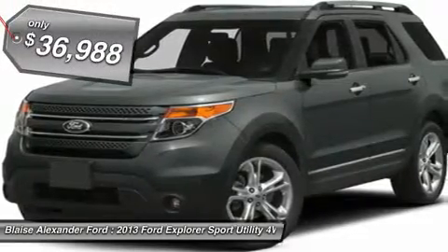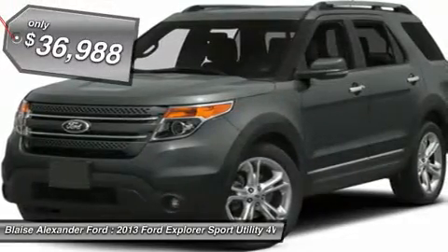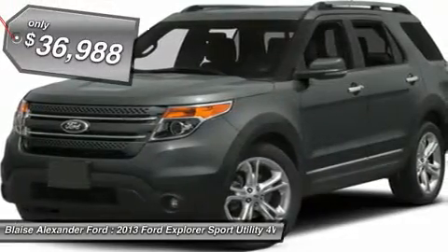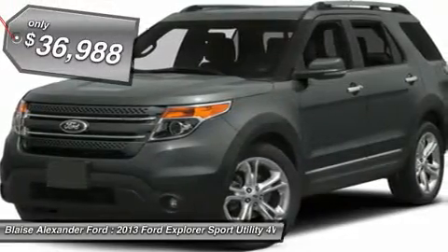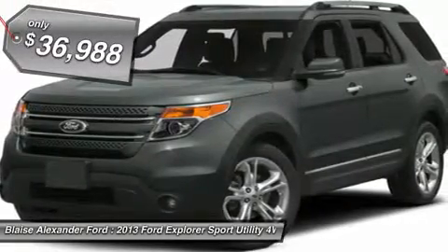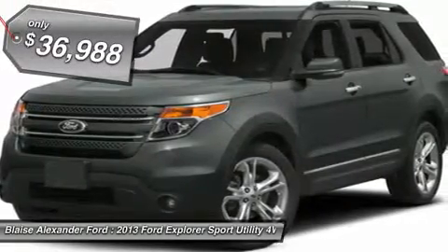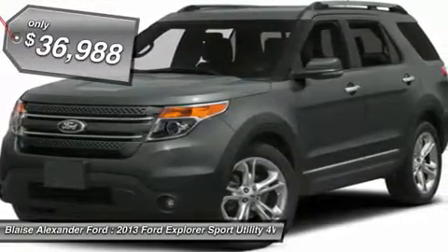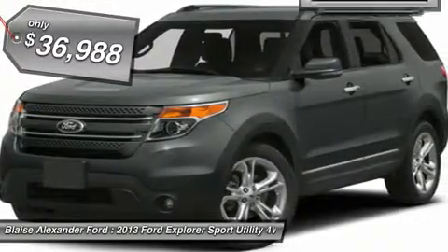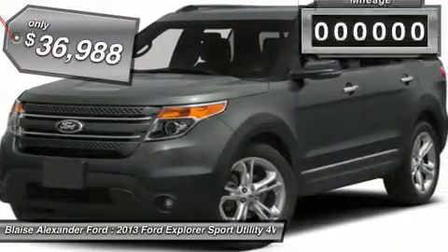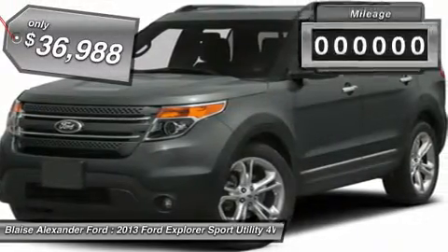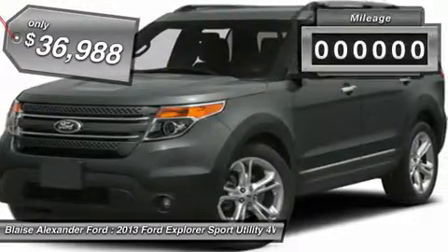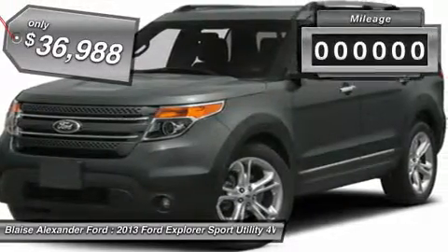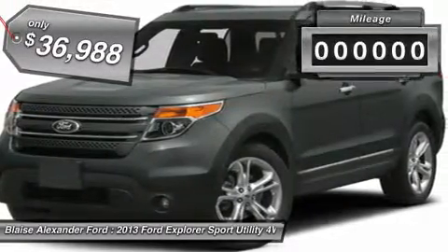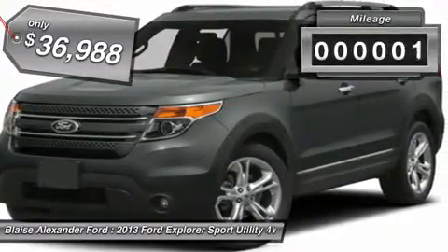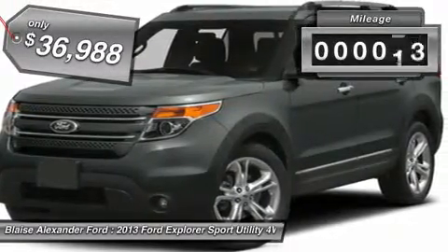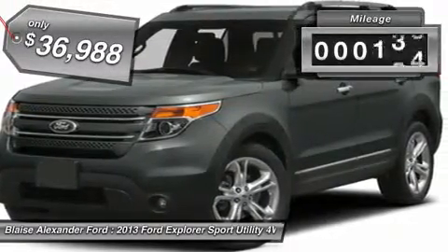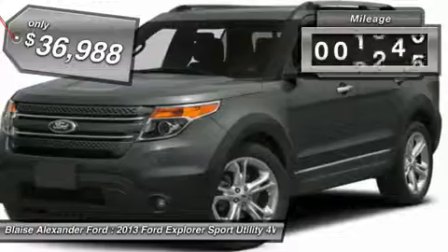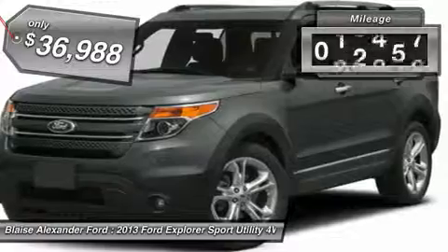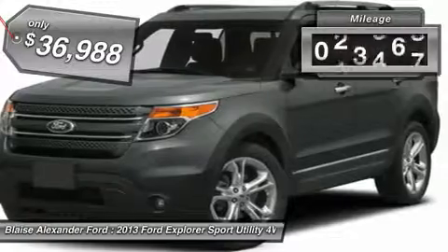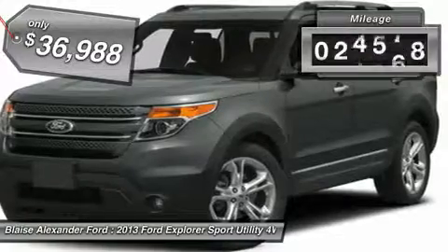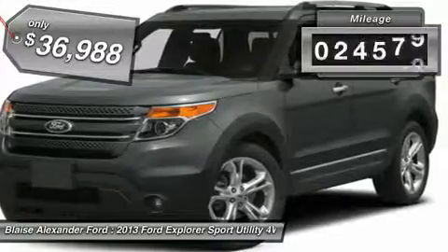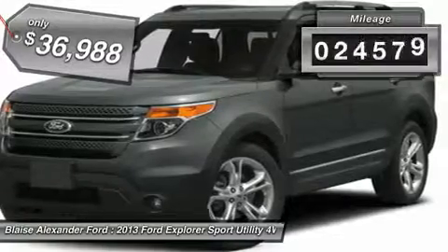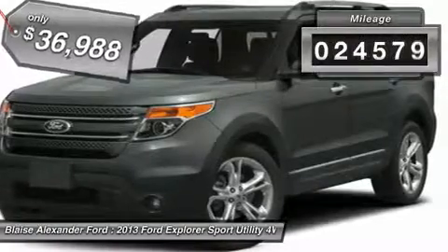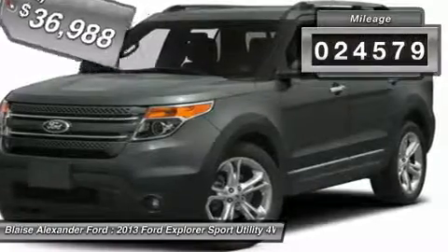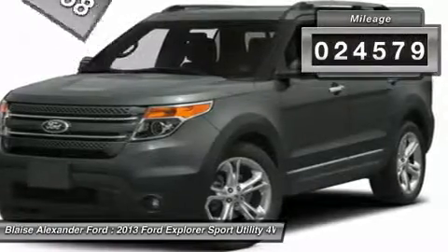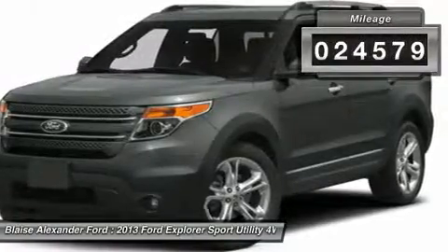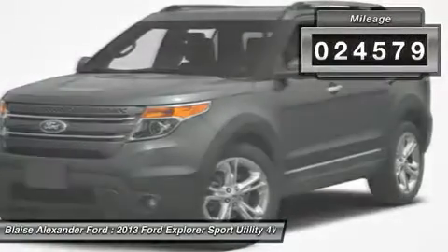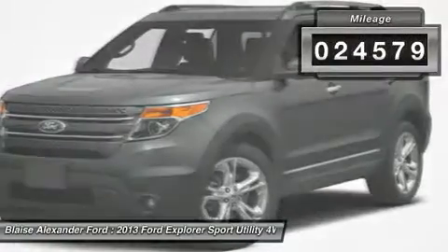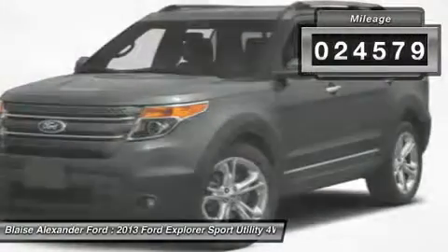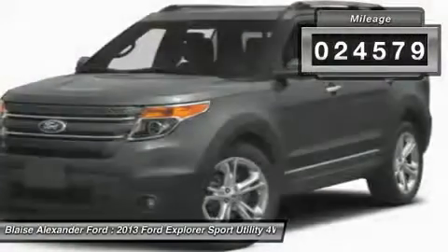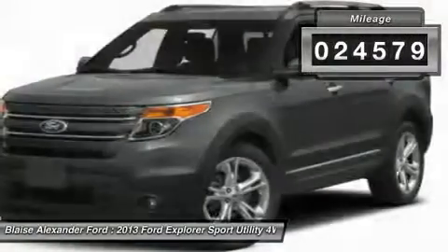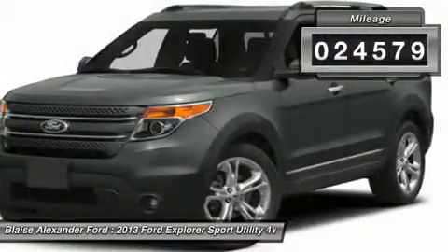And is priced below $40,000. This vehicle has less than 25,000 miles.